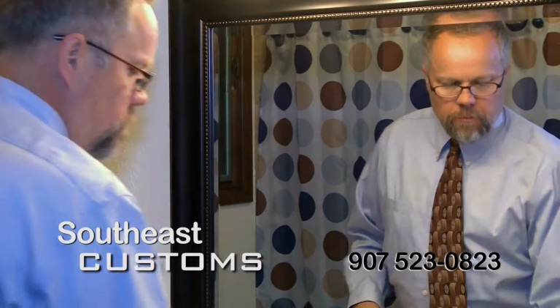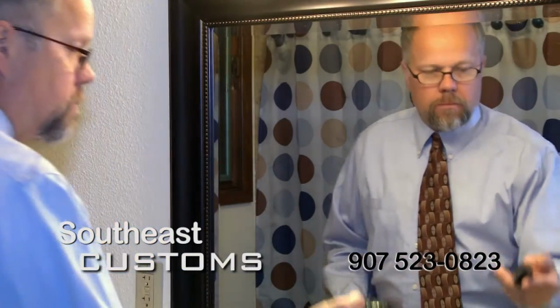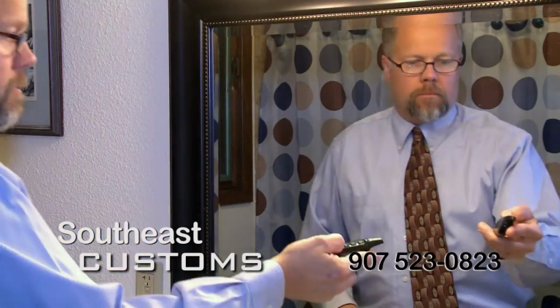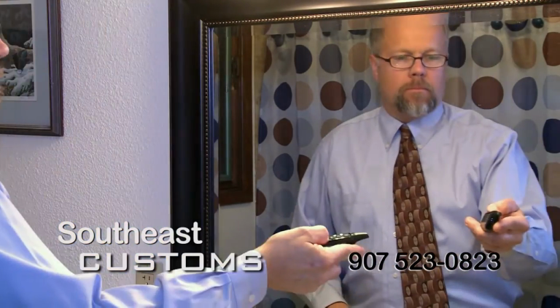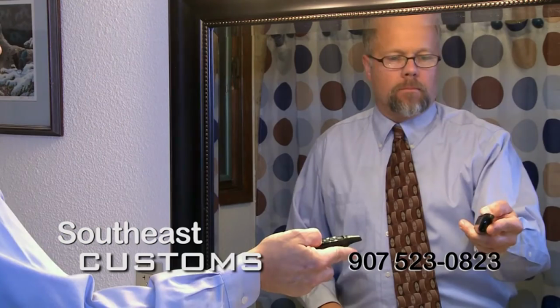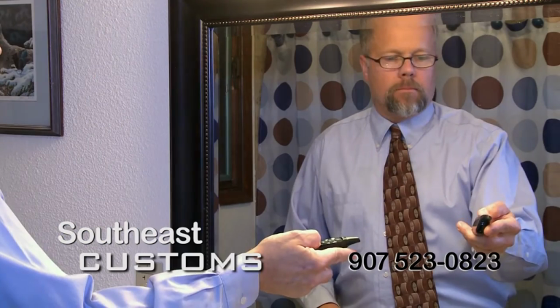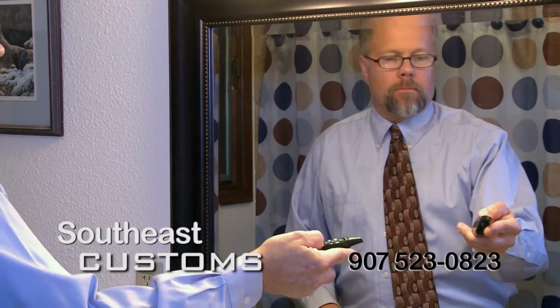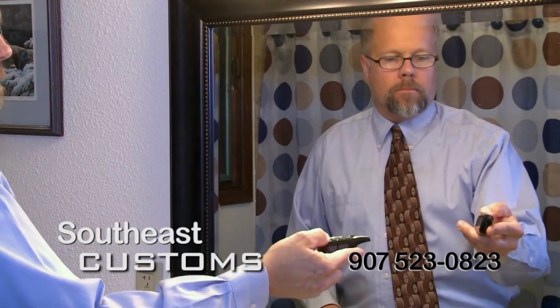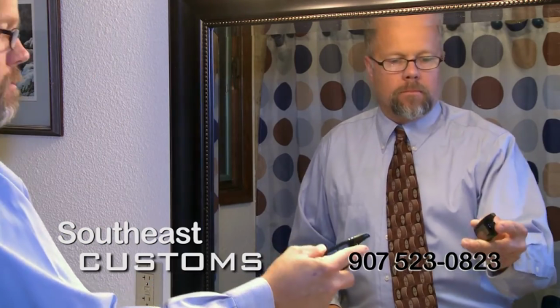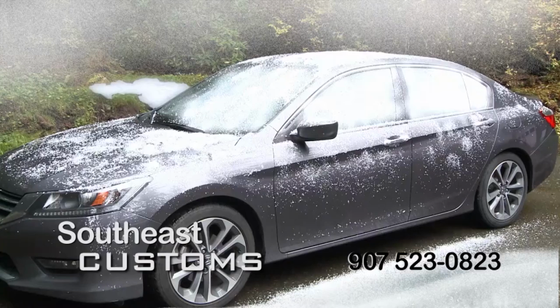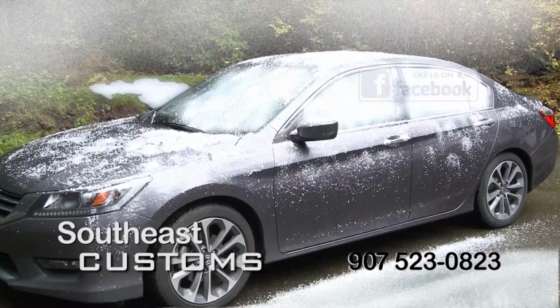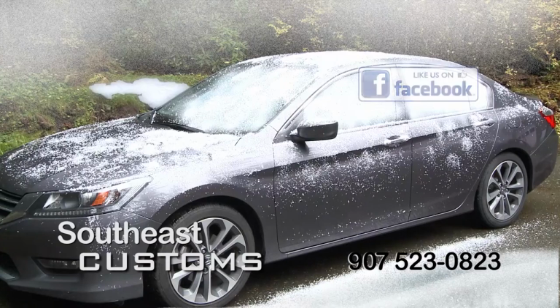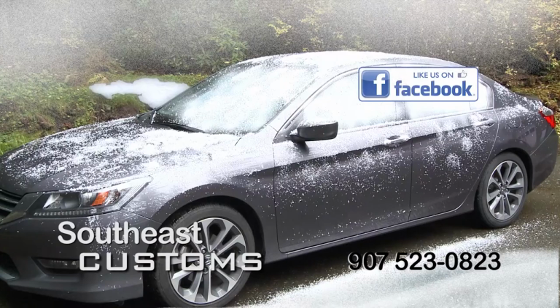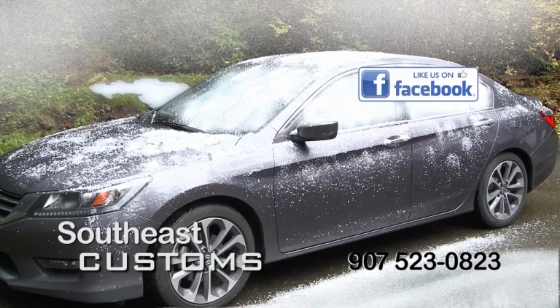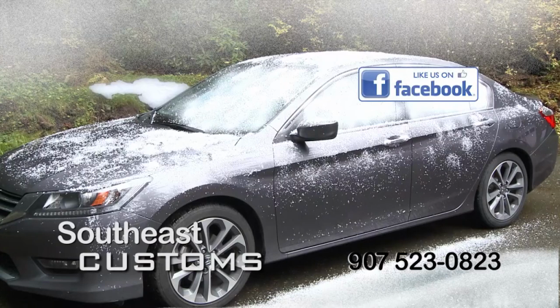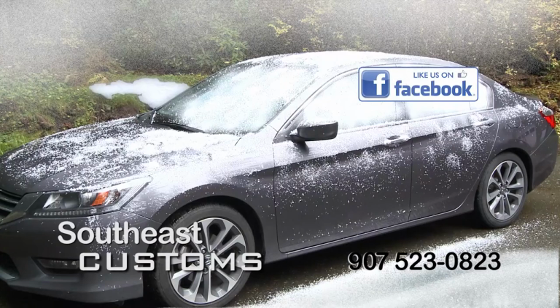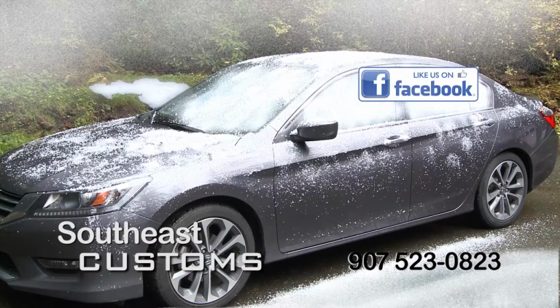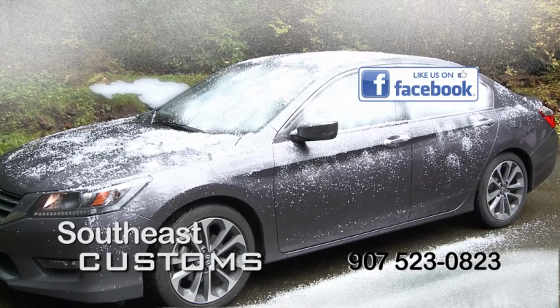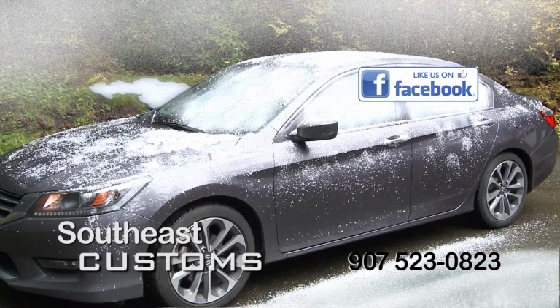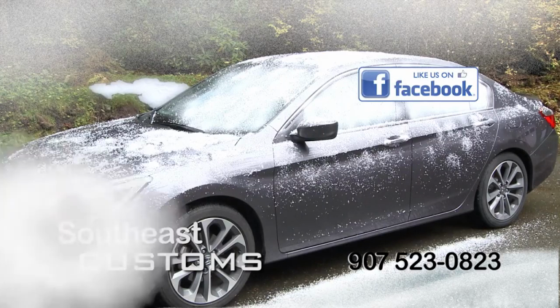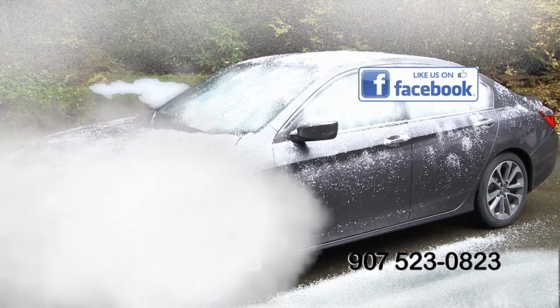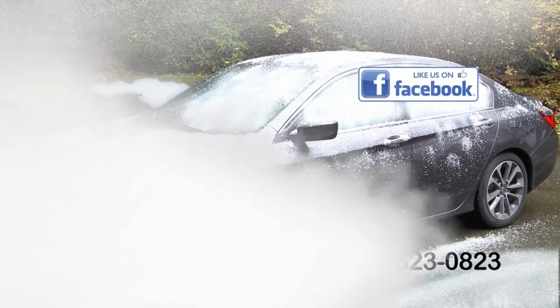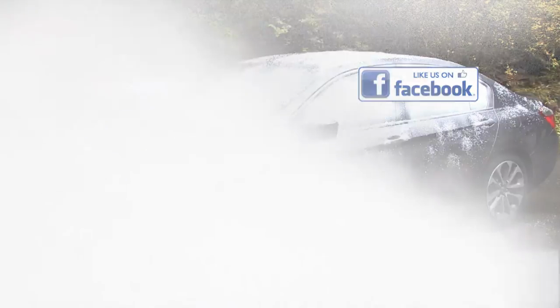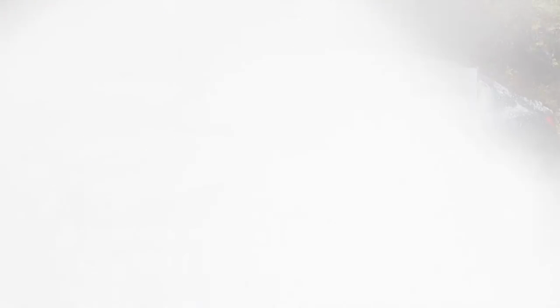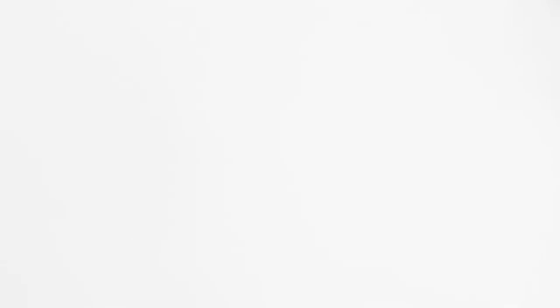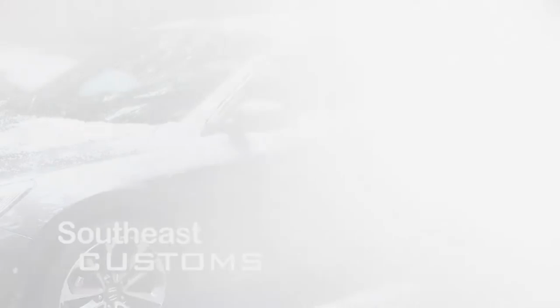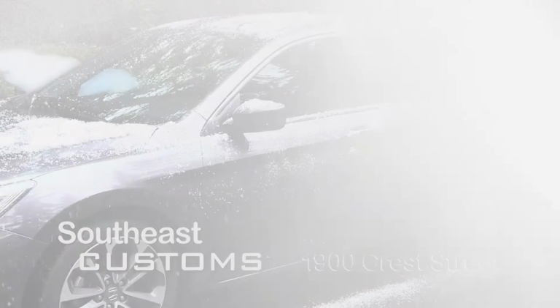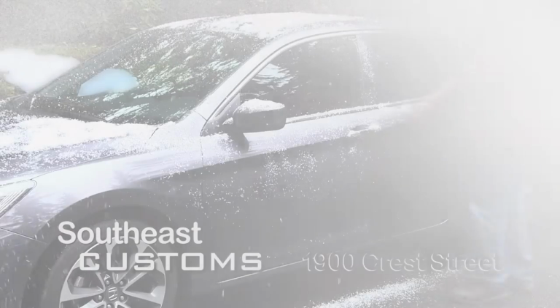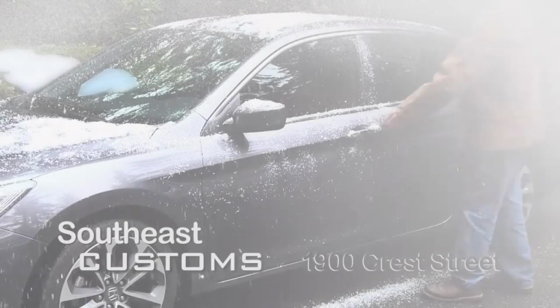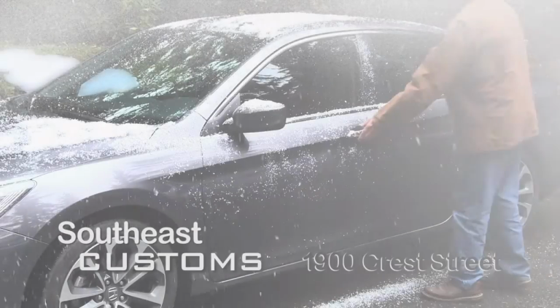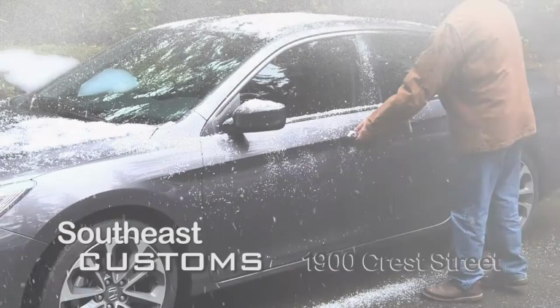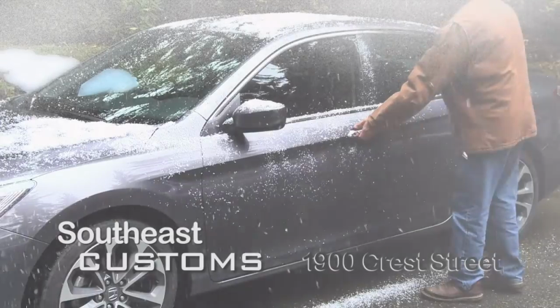Stay connected to your car with your smartphone. Start your car, keep it secure, and check the status or location of your car.